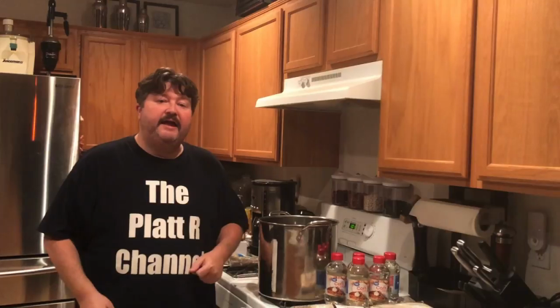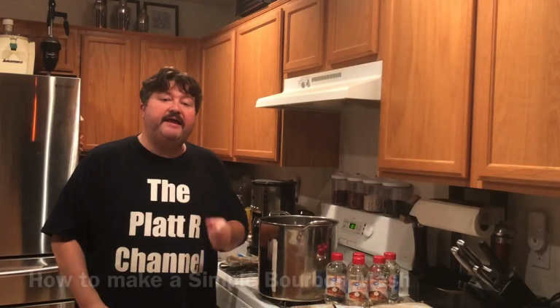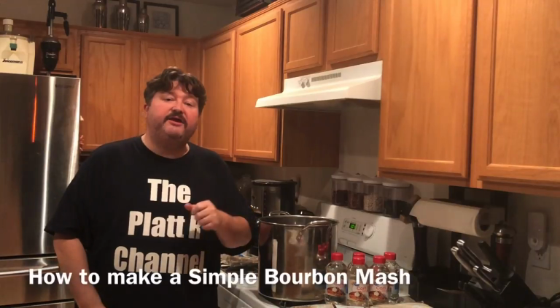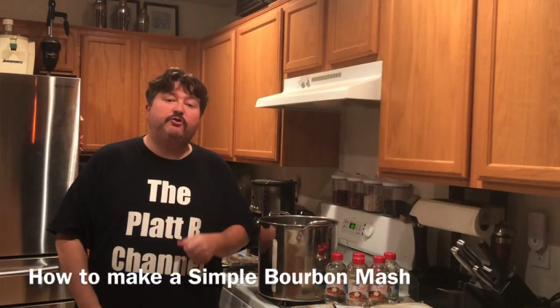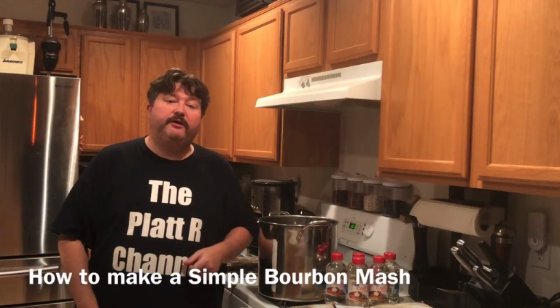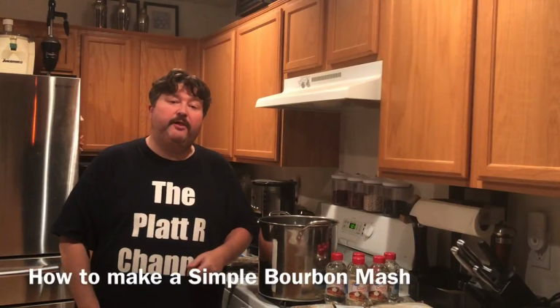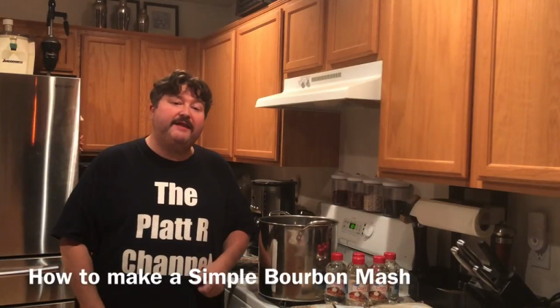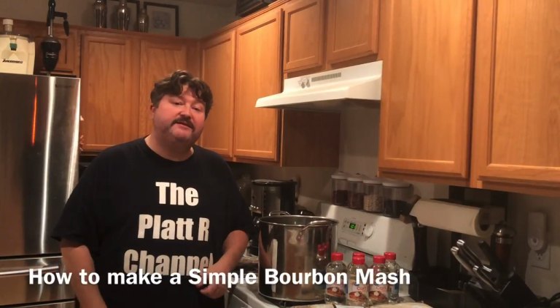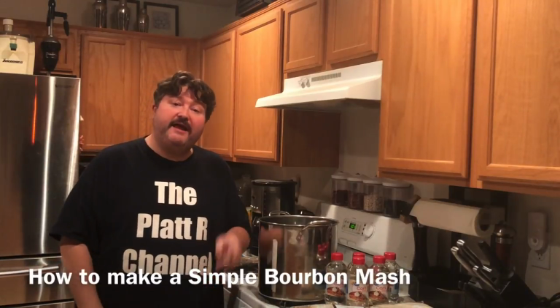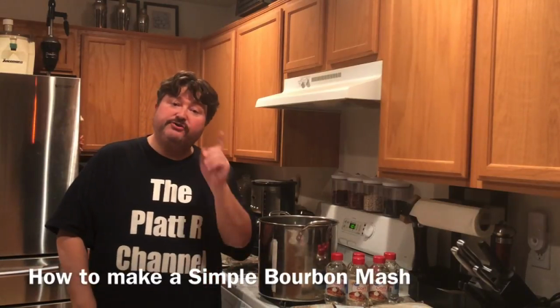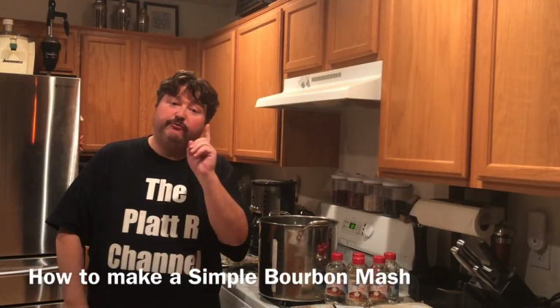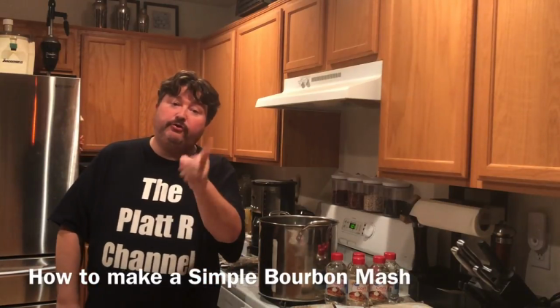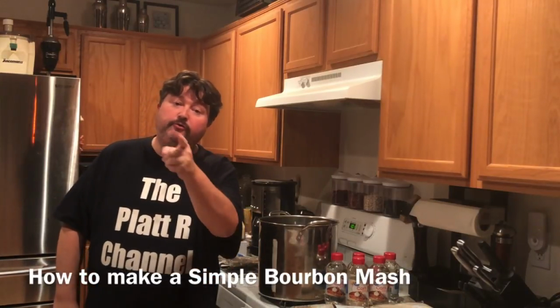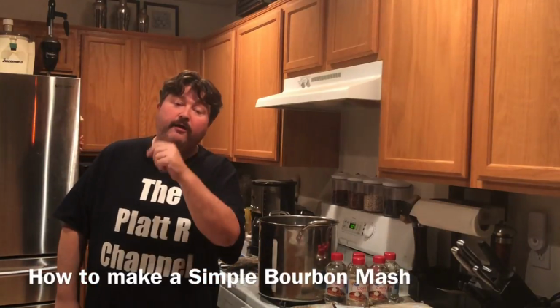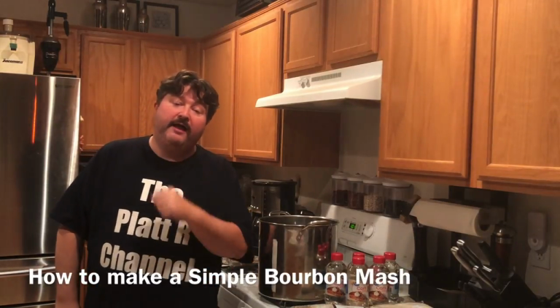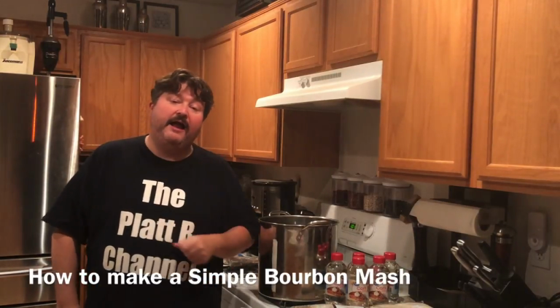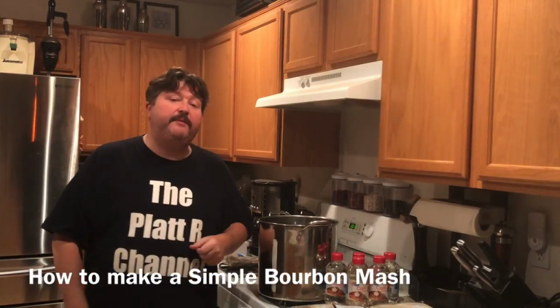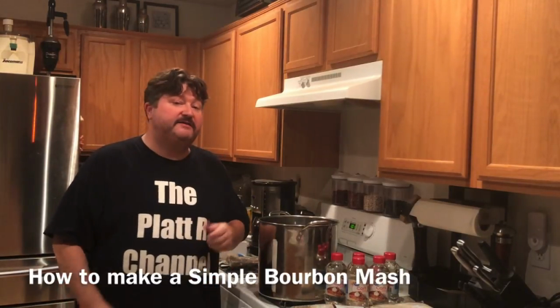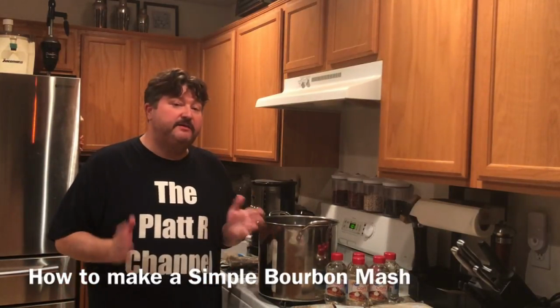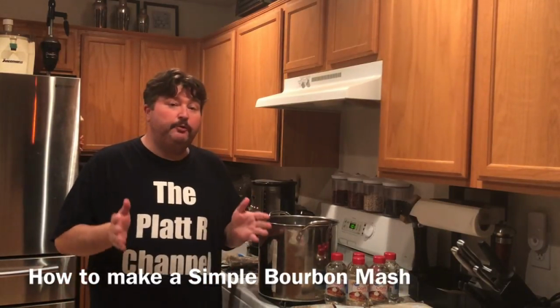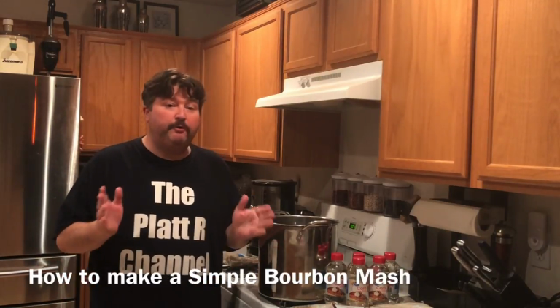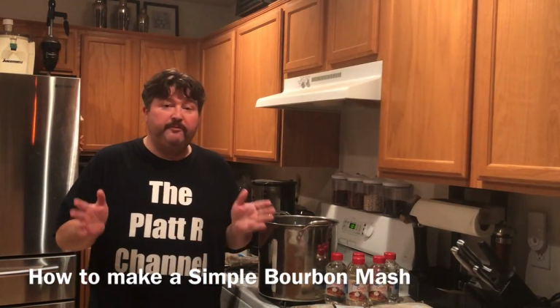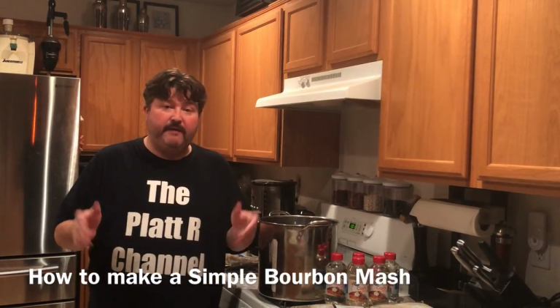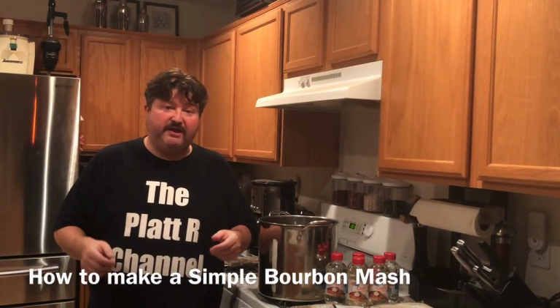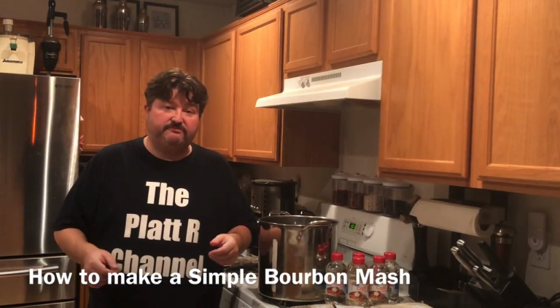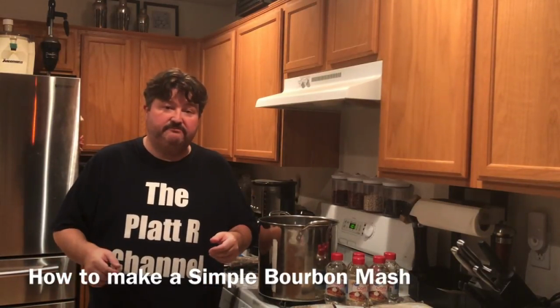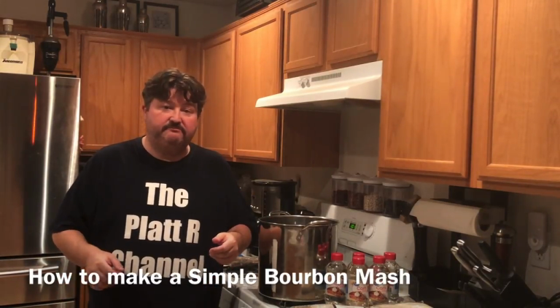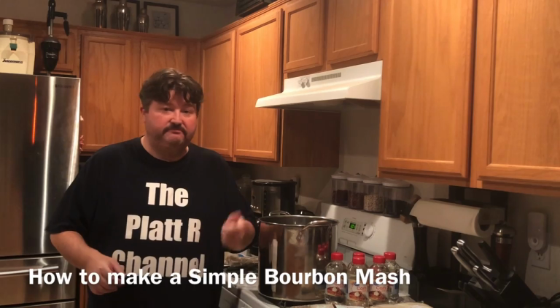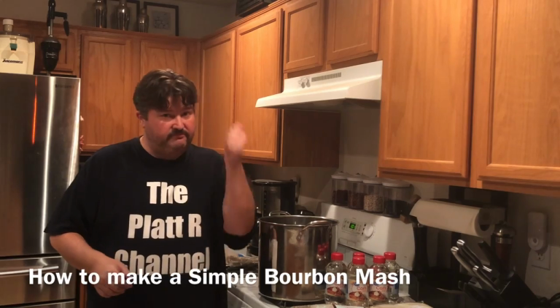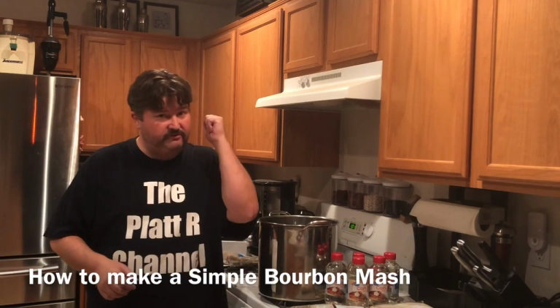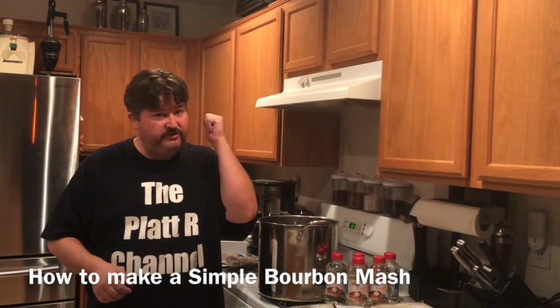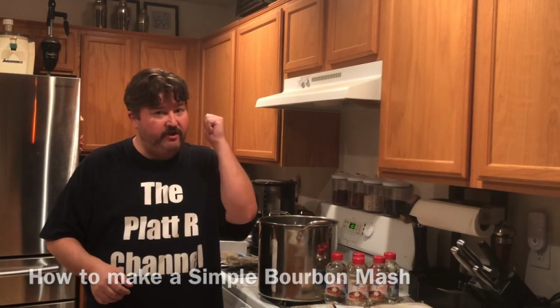Hey gang, it's your old buddy Platt, and today I show you how to make a simple bourbon mash. So let's go.